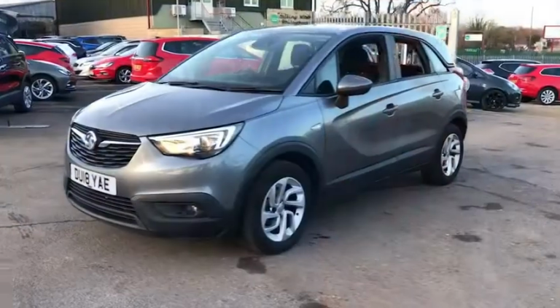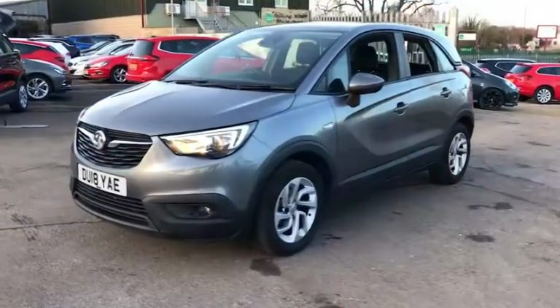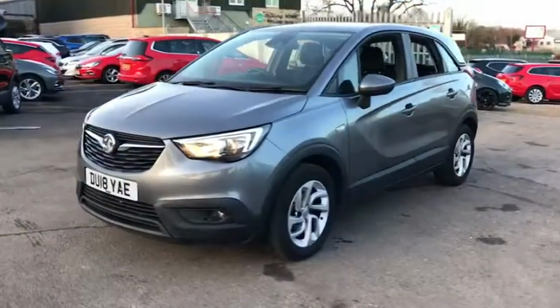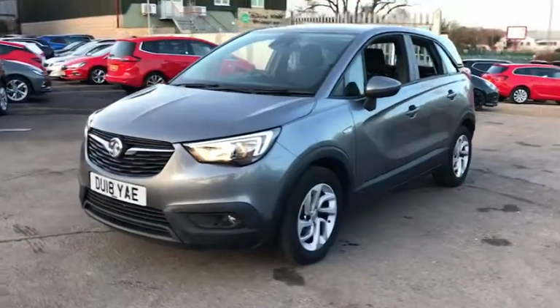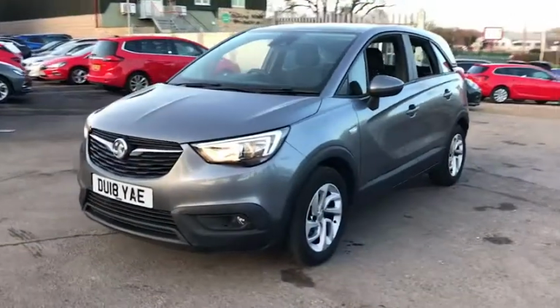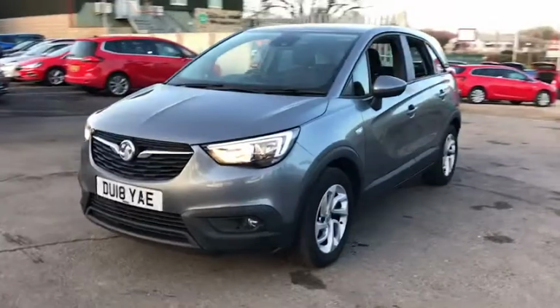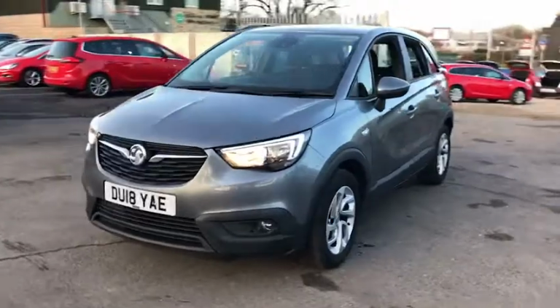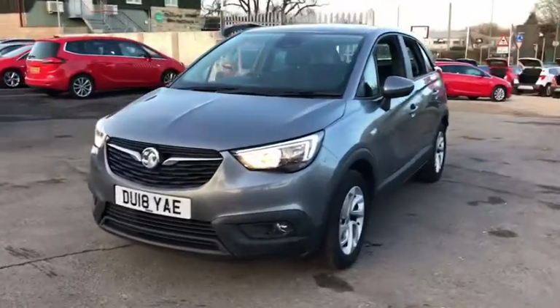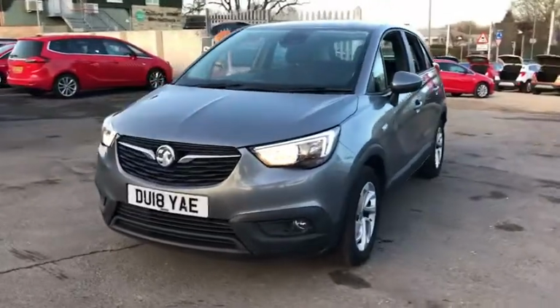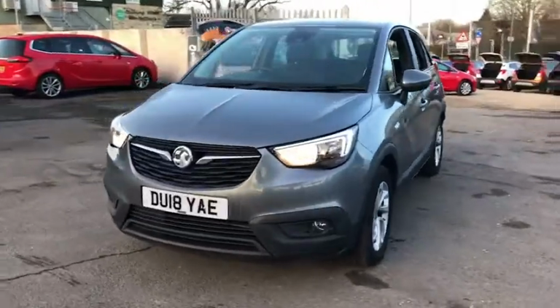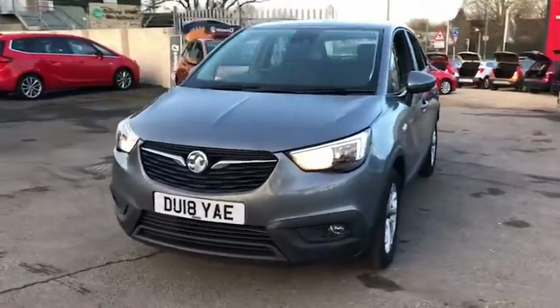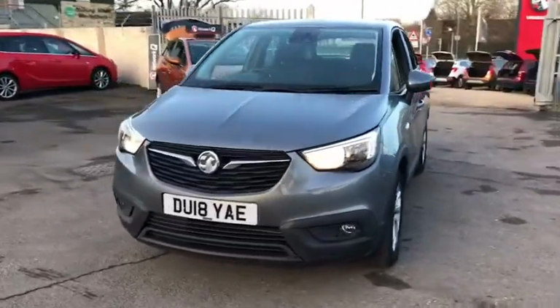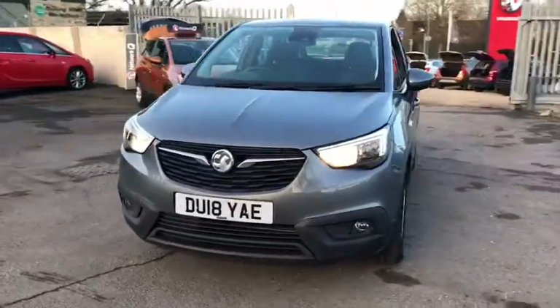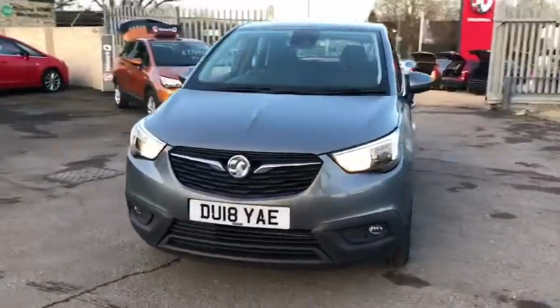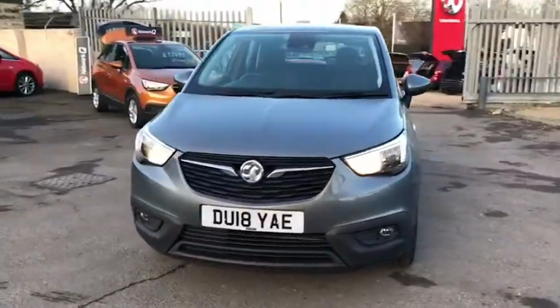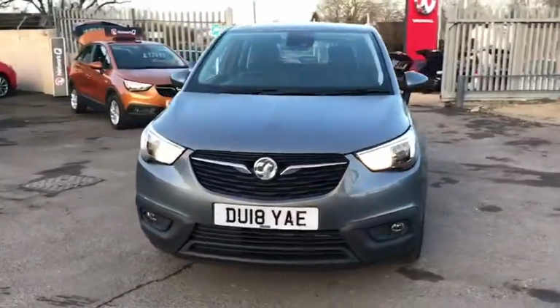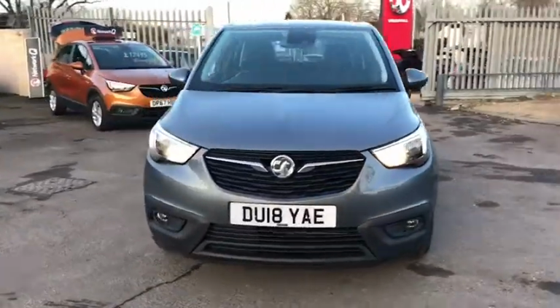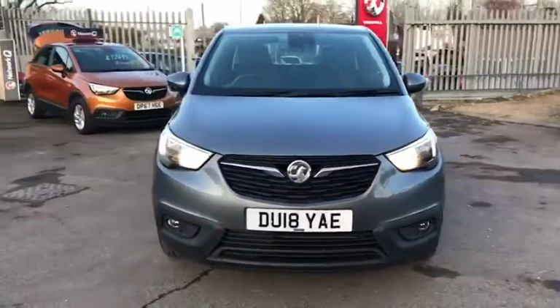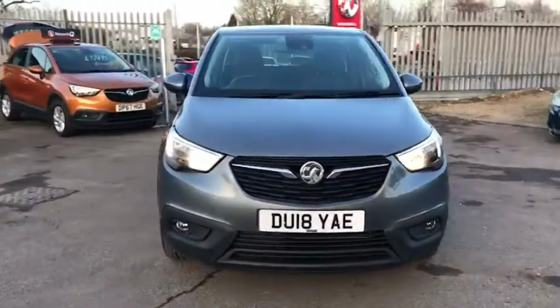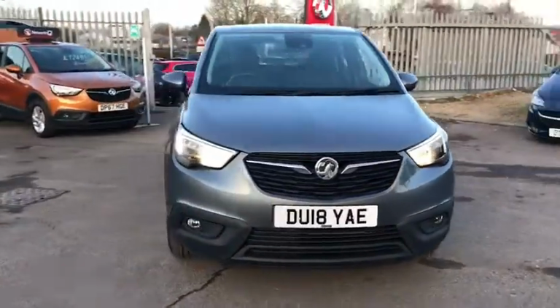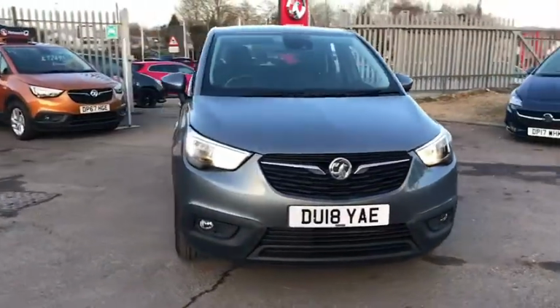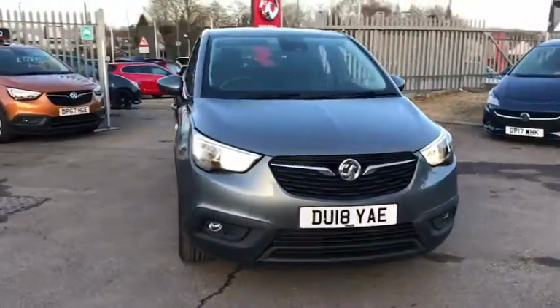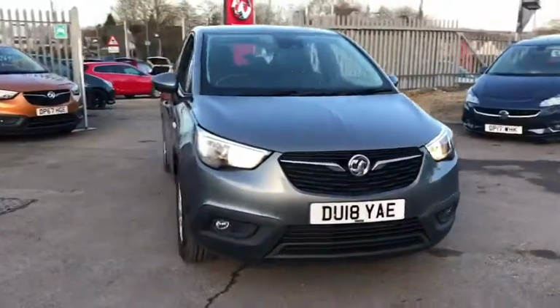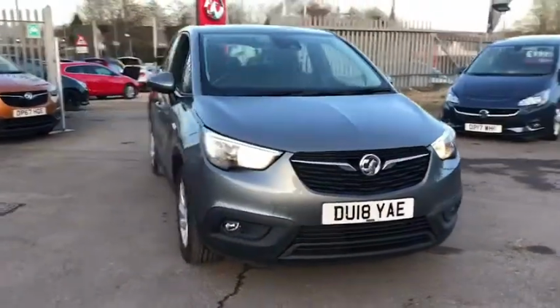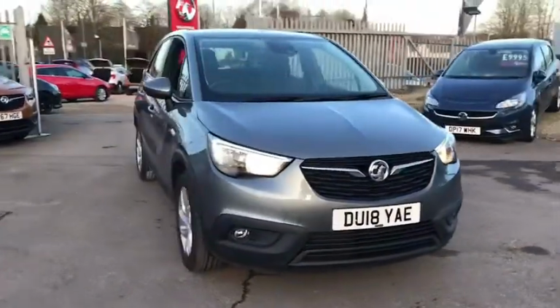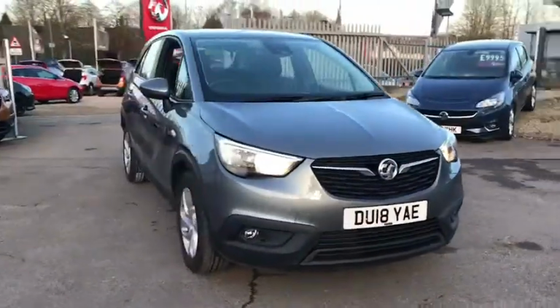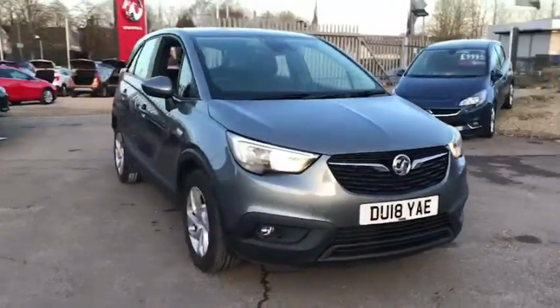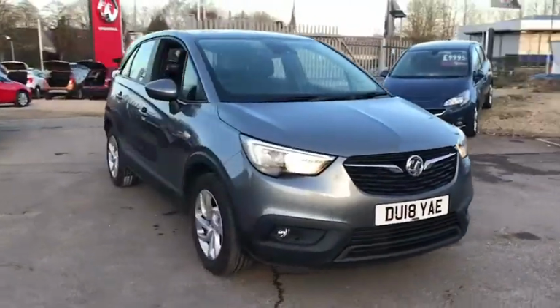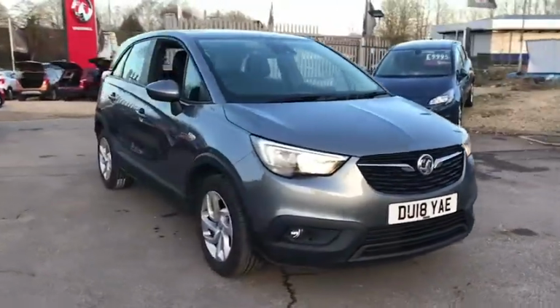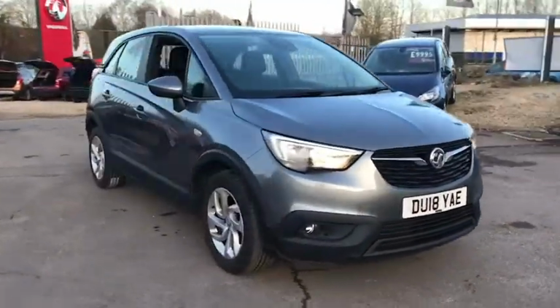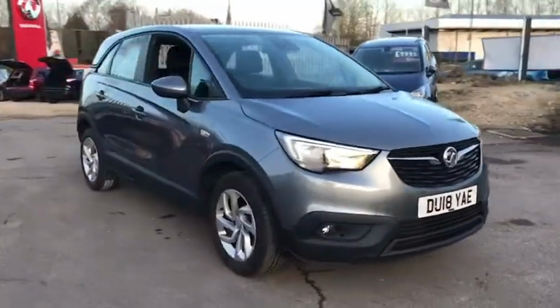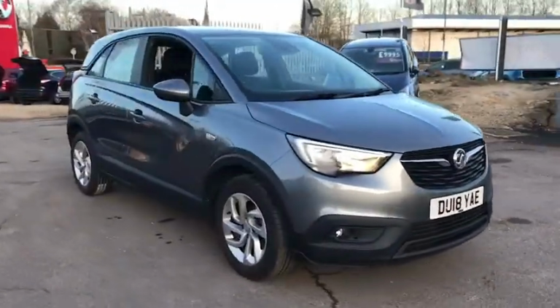Welcome to Bayless Vauxhall Siren Sister. Here we have our Vauxhall Crossland X SE.